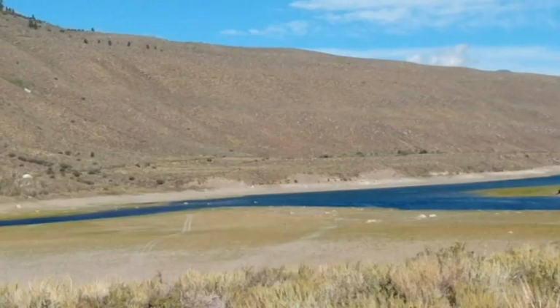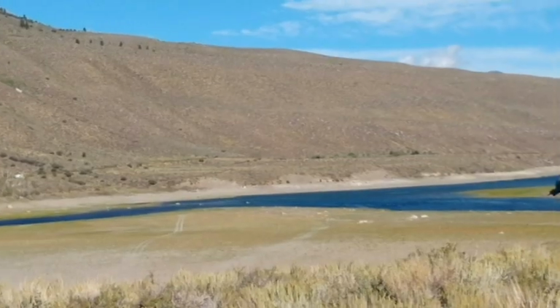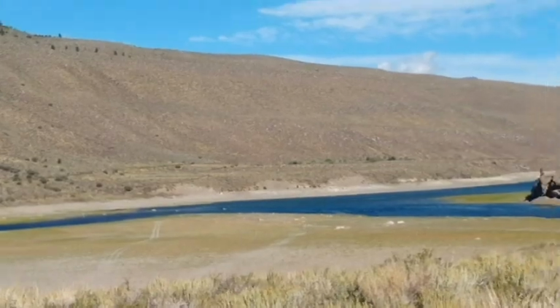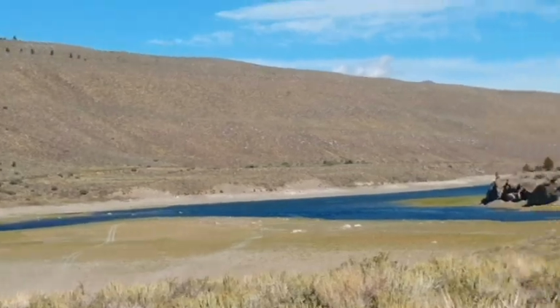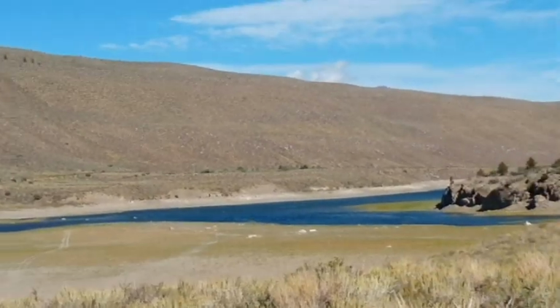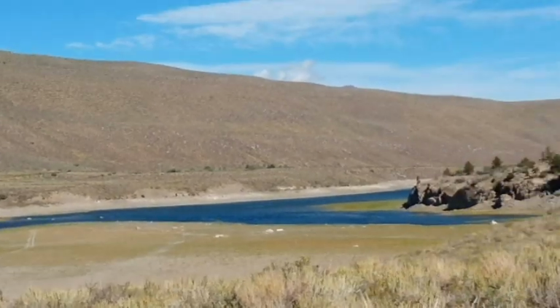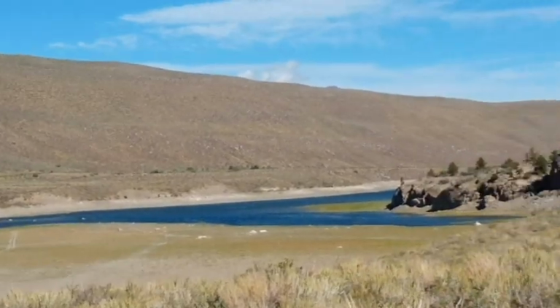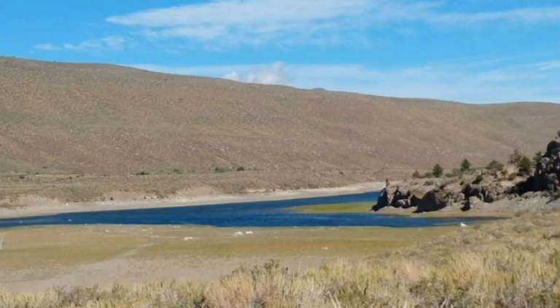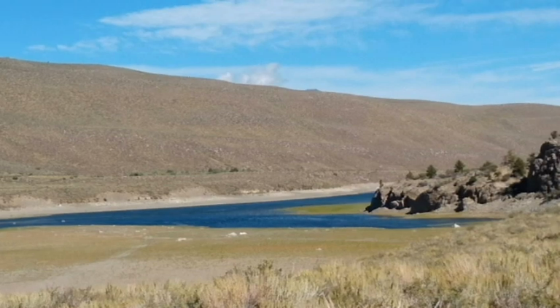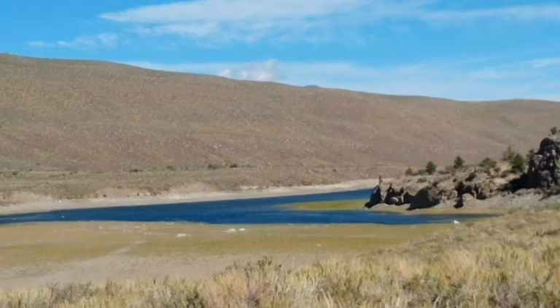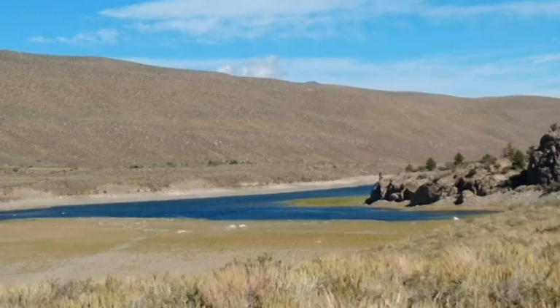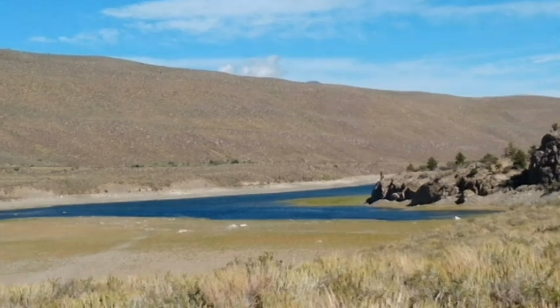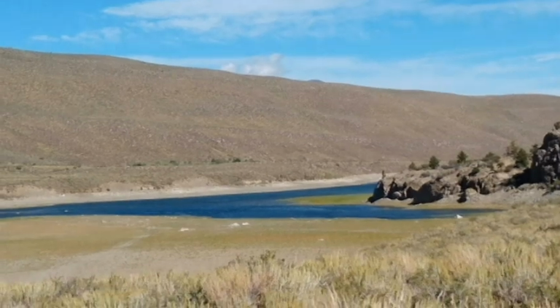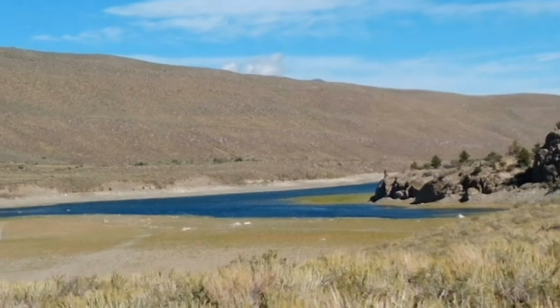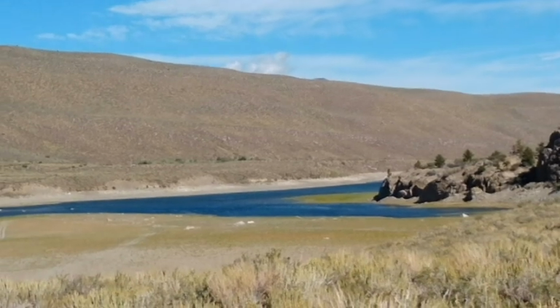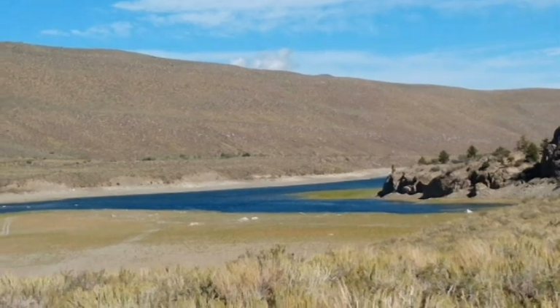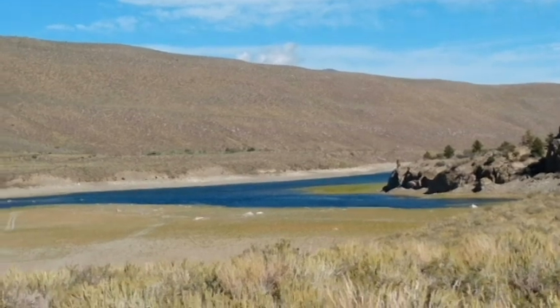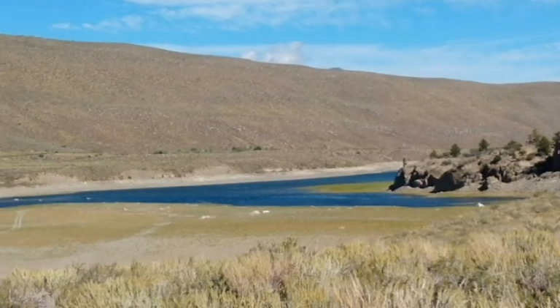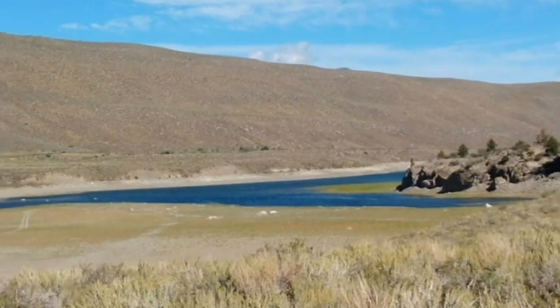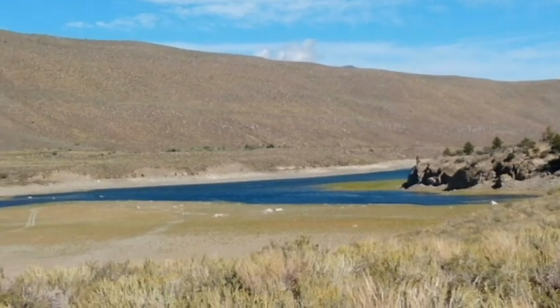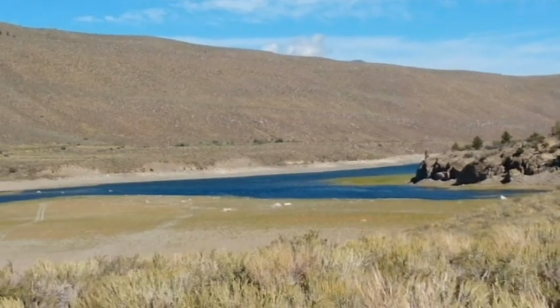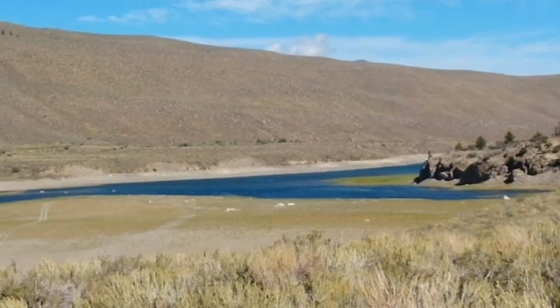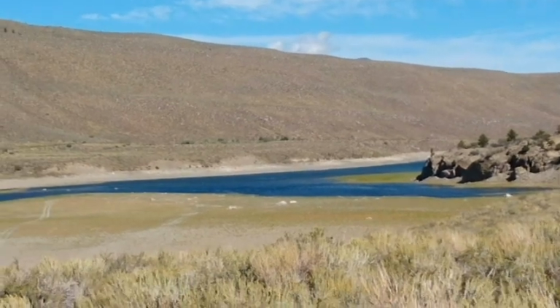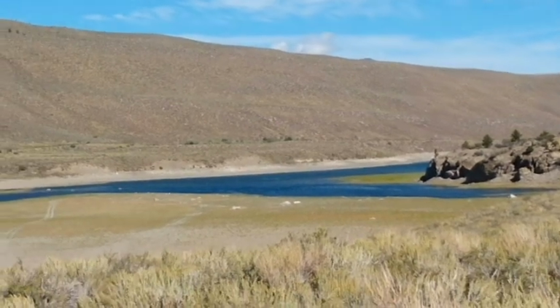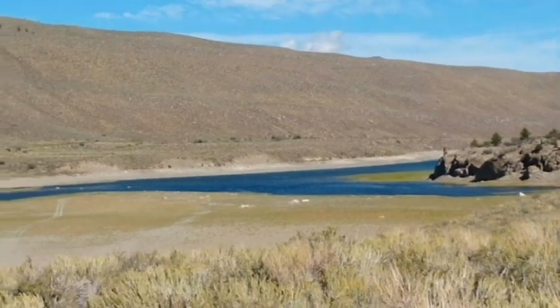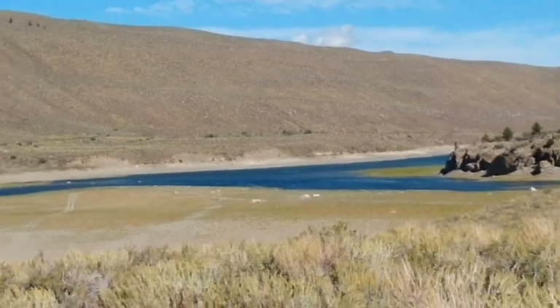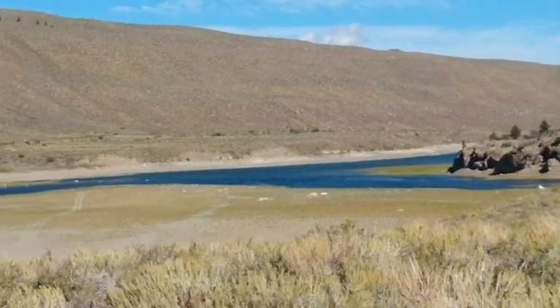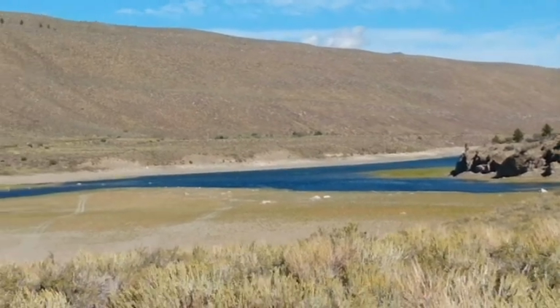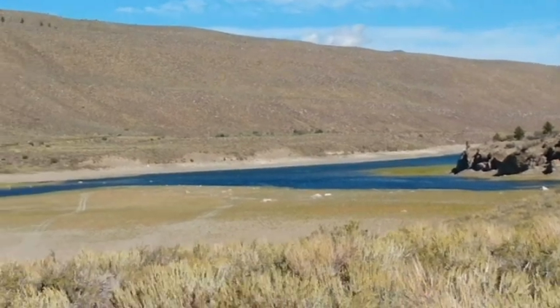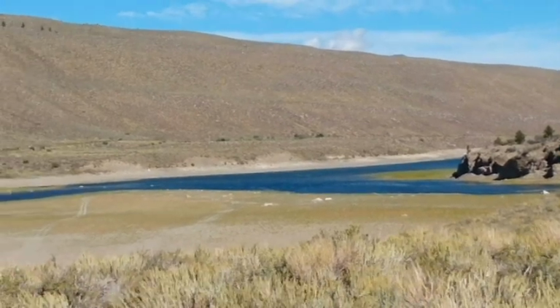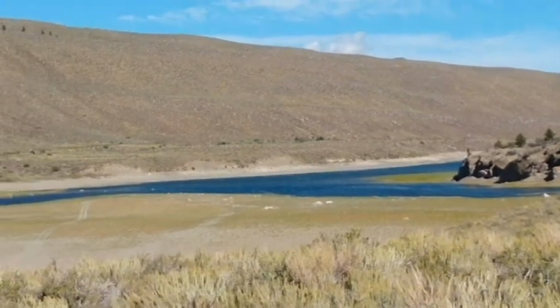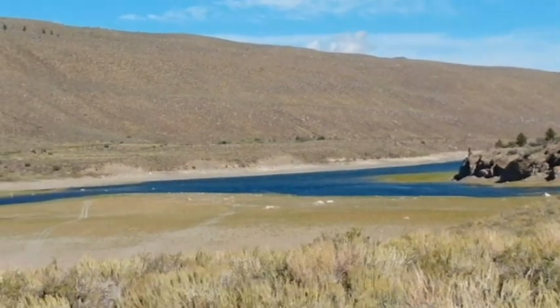This is Grant Lake. It looks a little low, but there's Grant Lake.